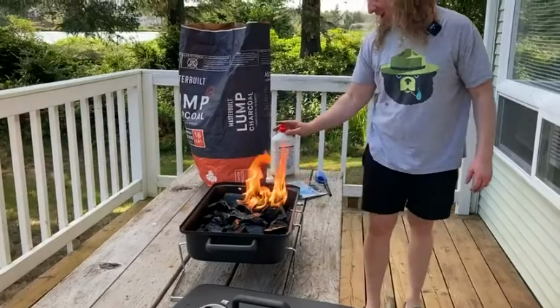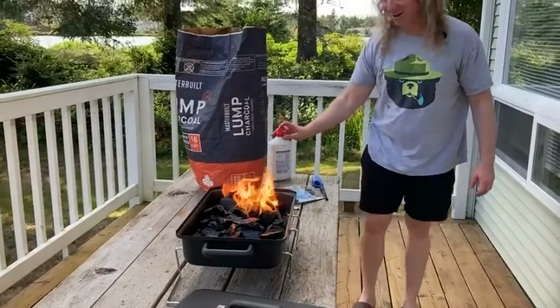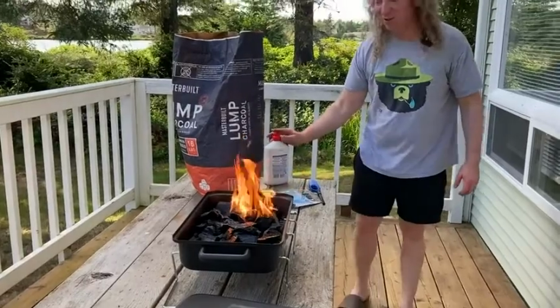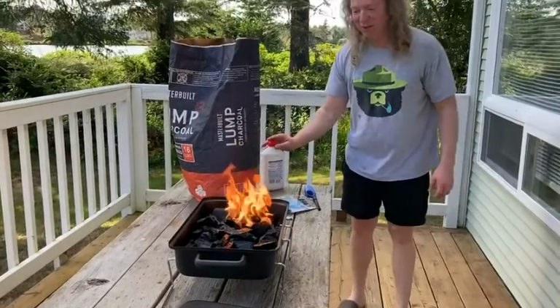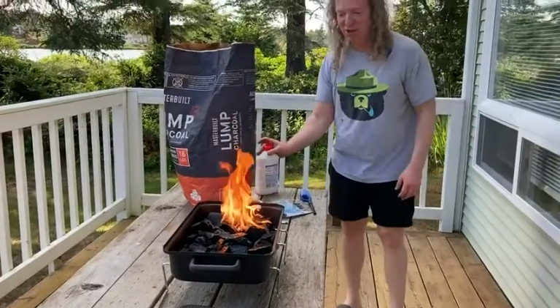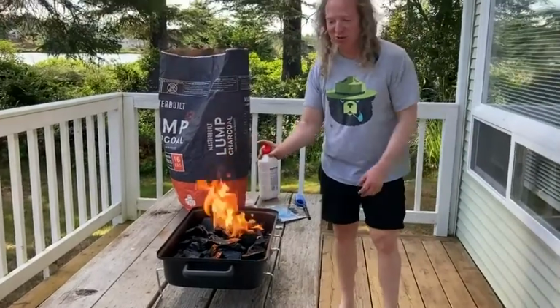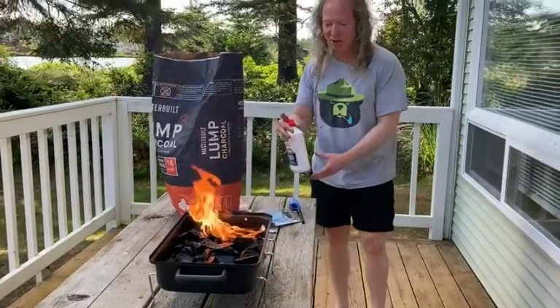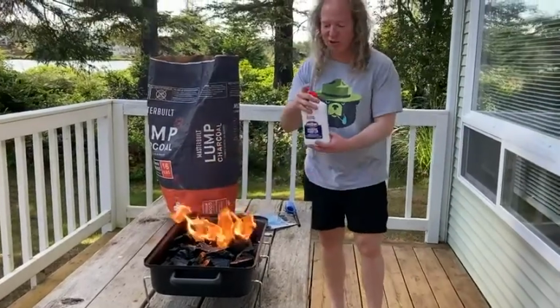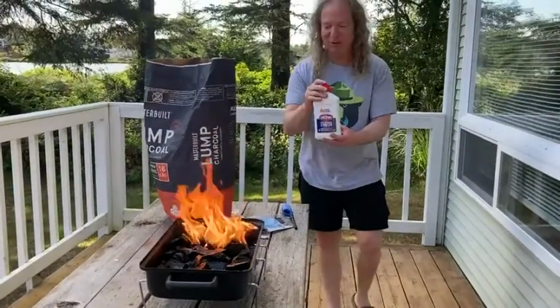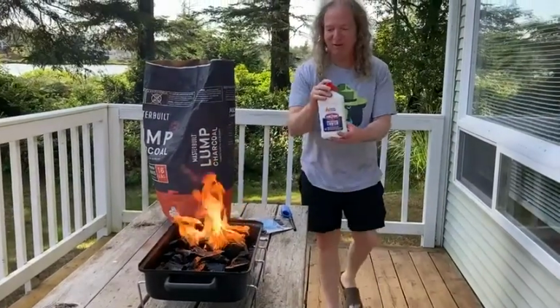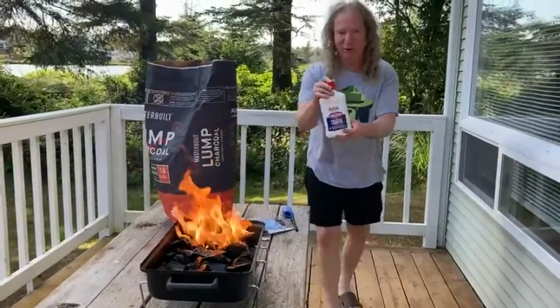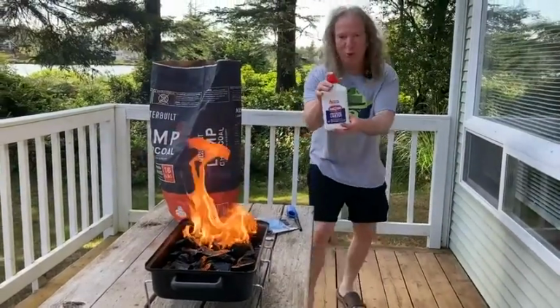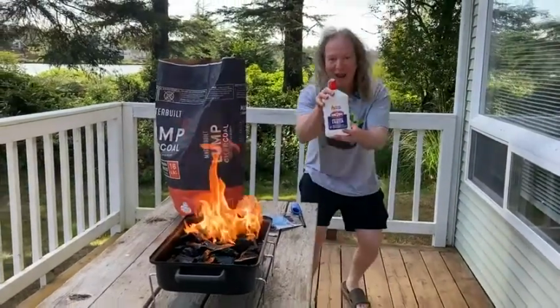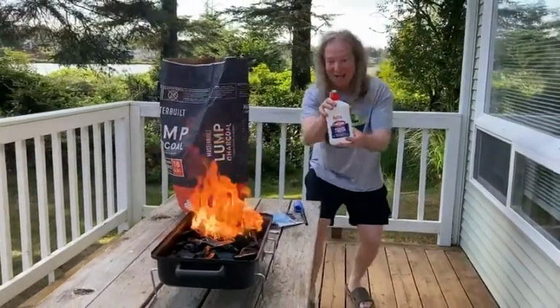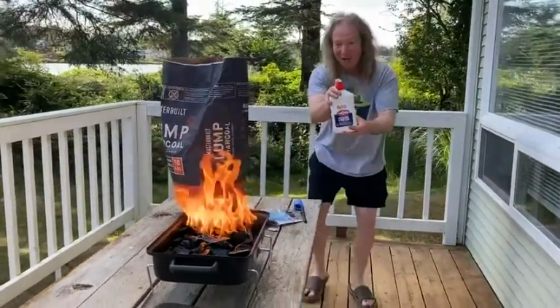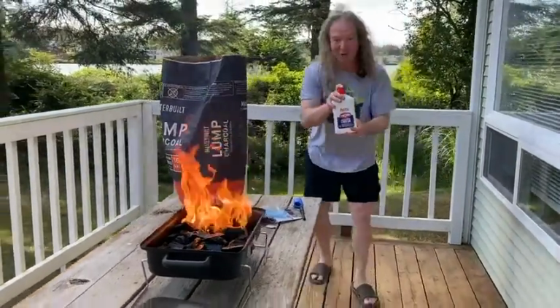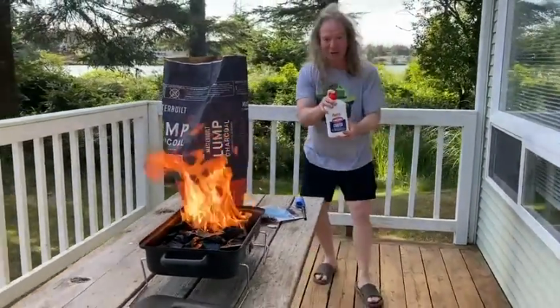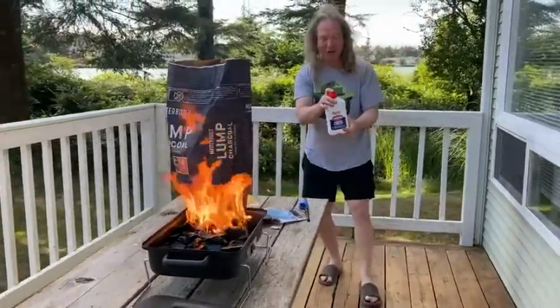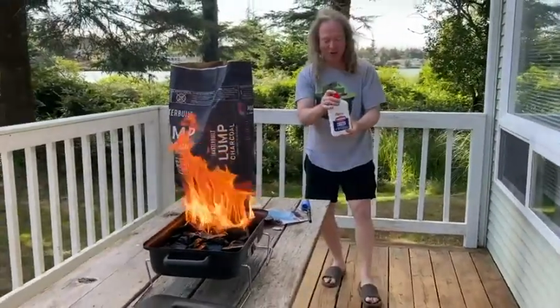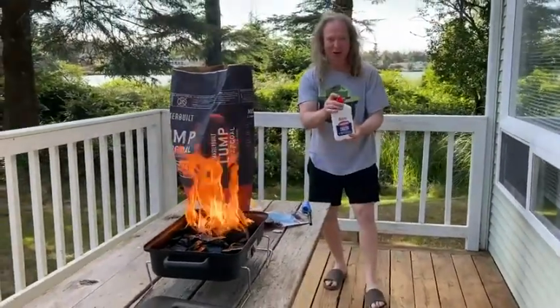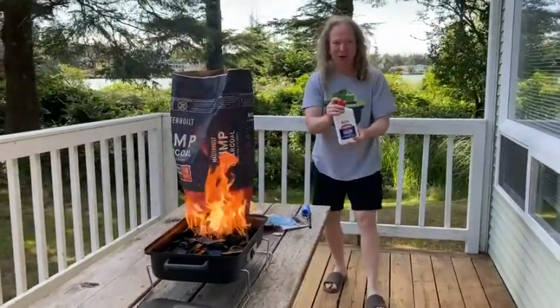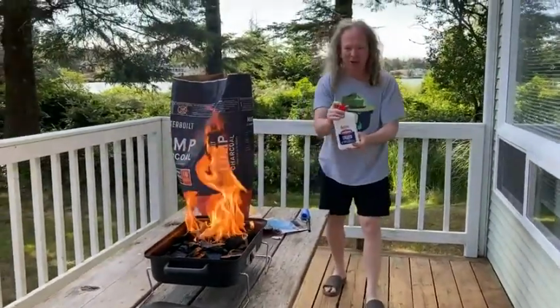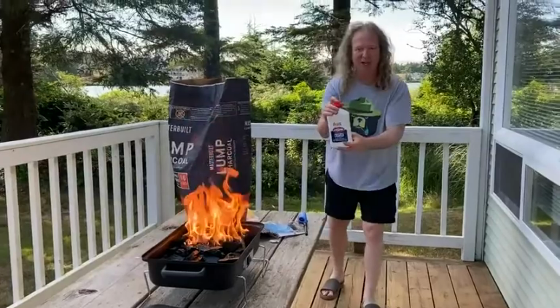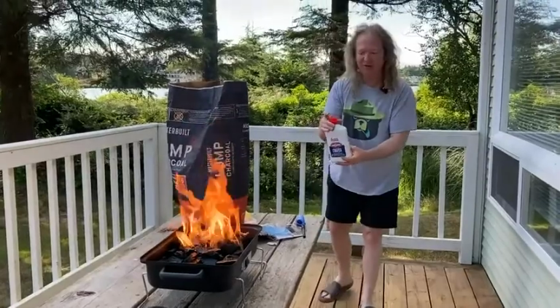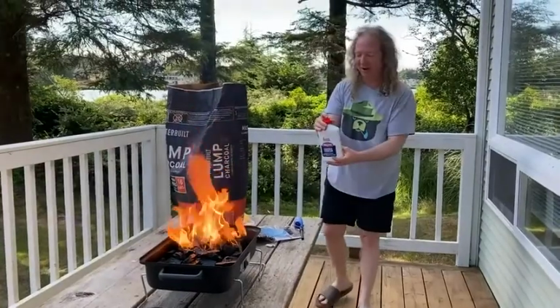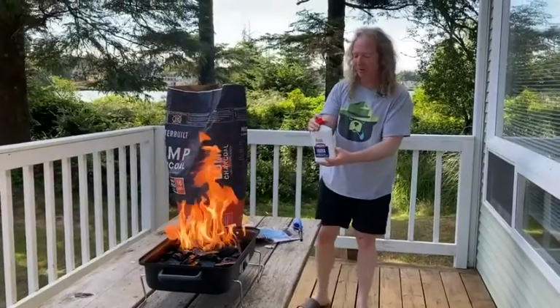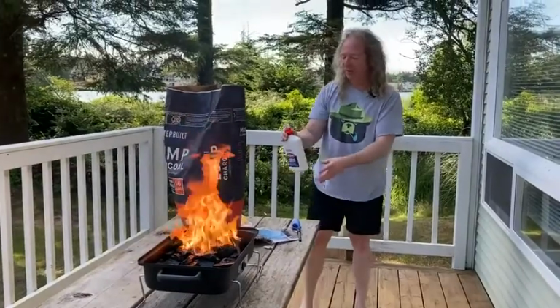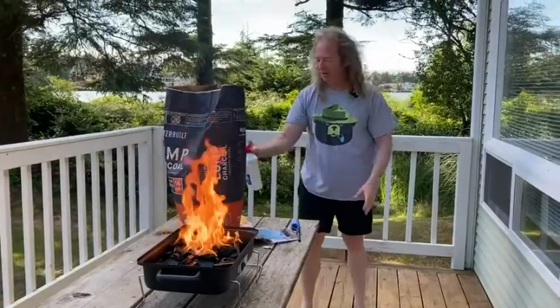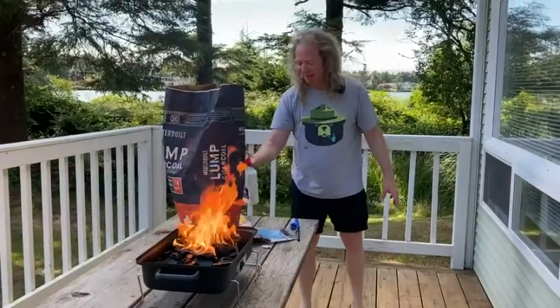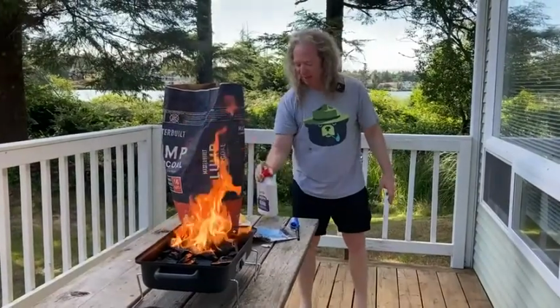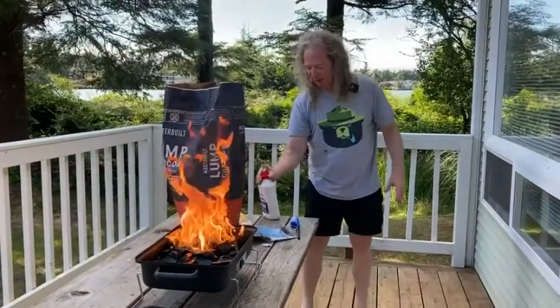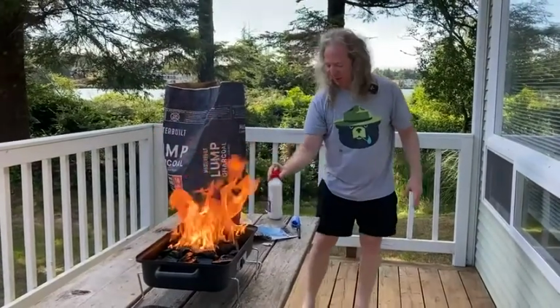And you want to make sure you keep lighter fluid away from the flames — you don't want to put it next to the fire. So I'm going to set it back over here.